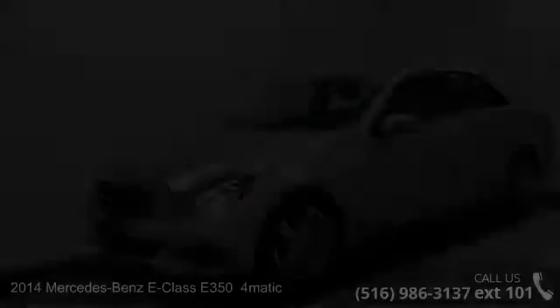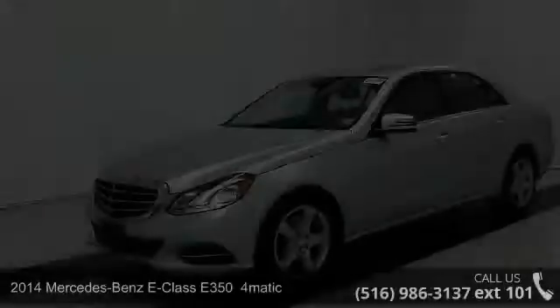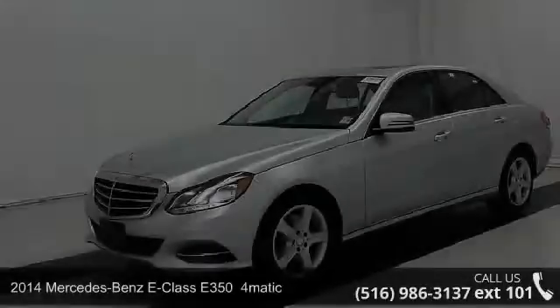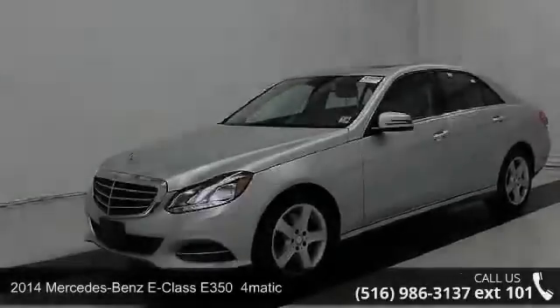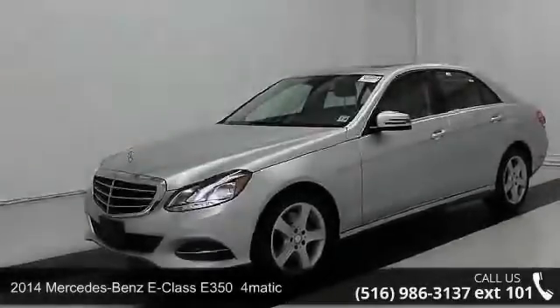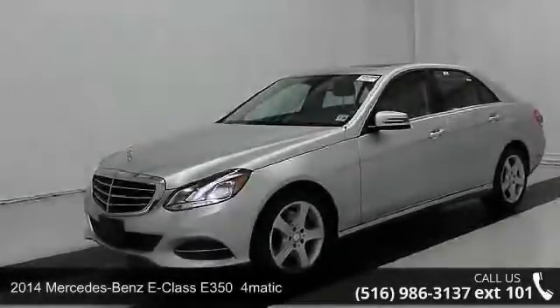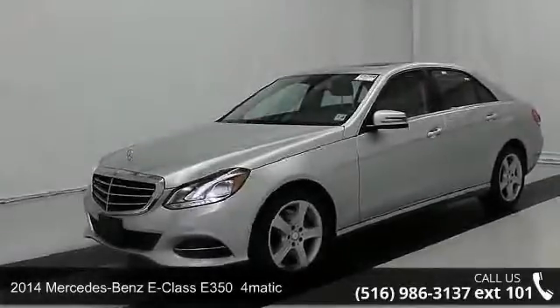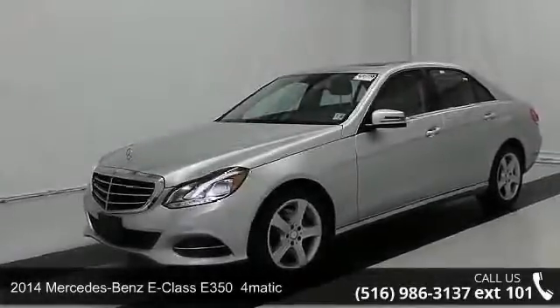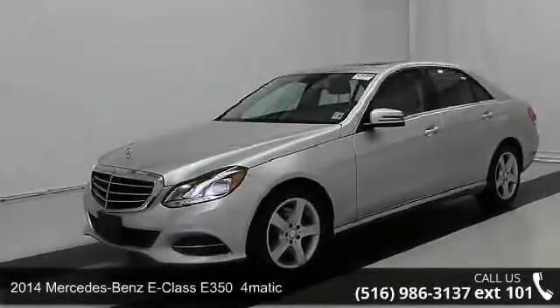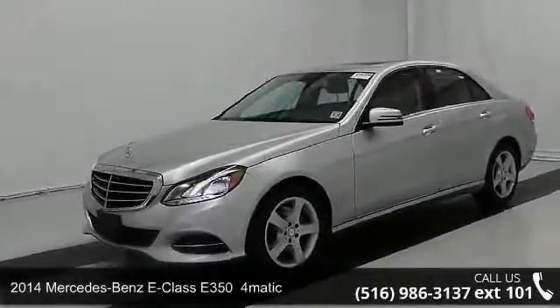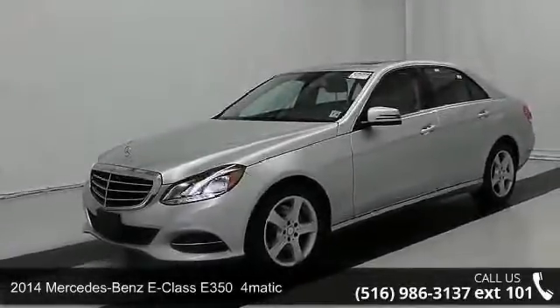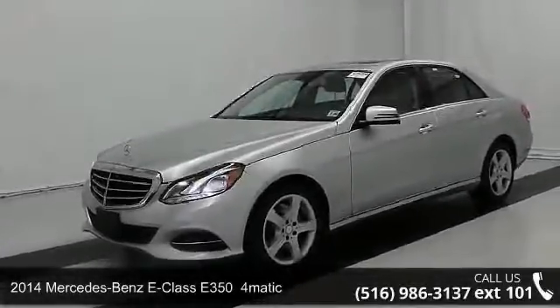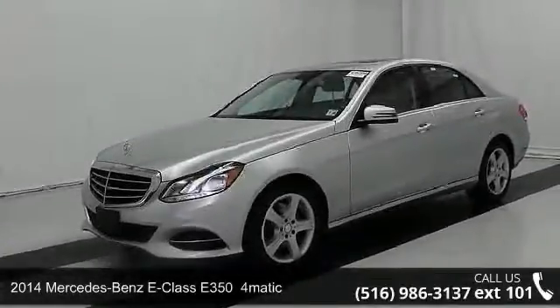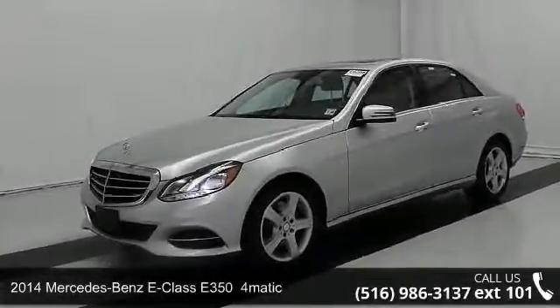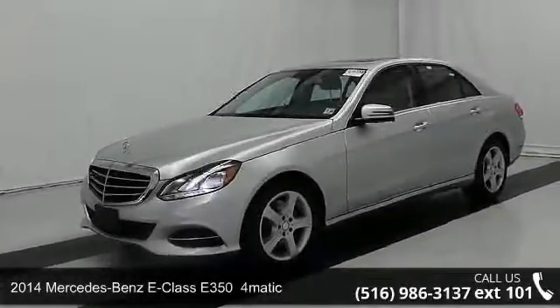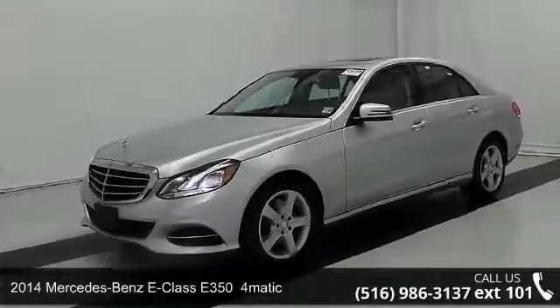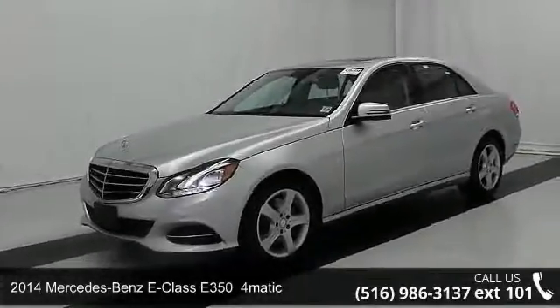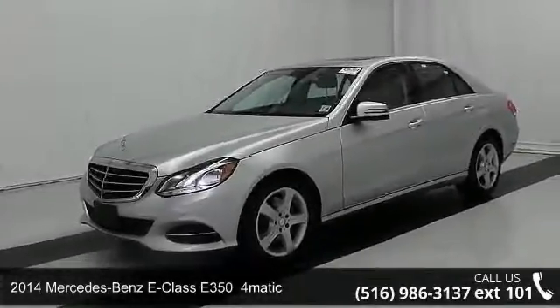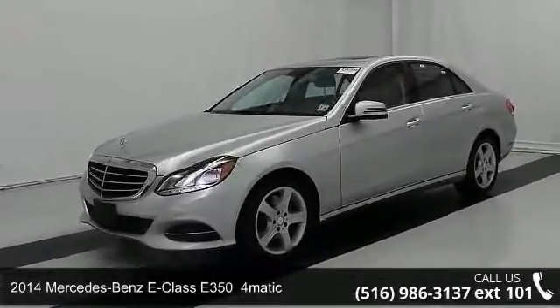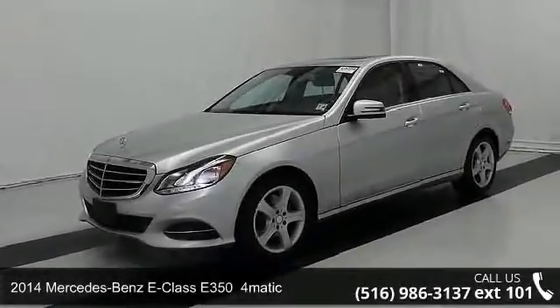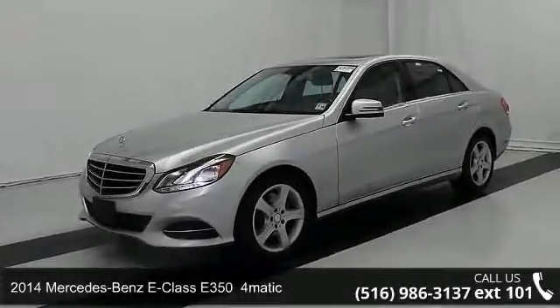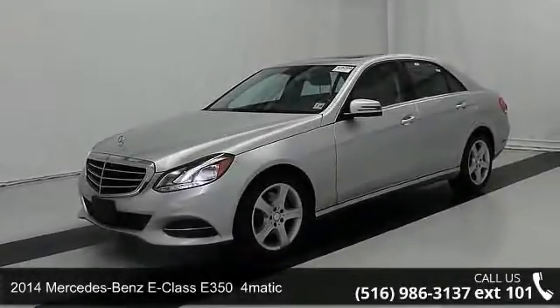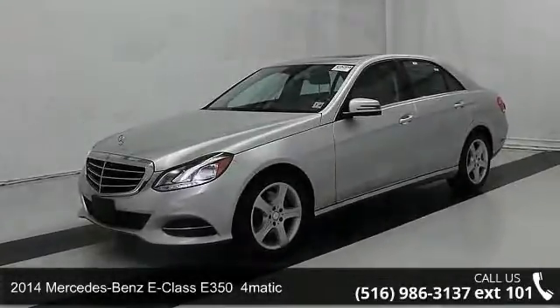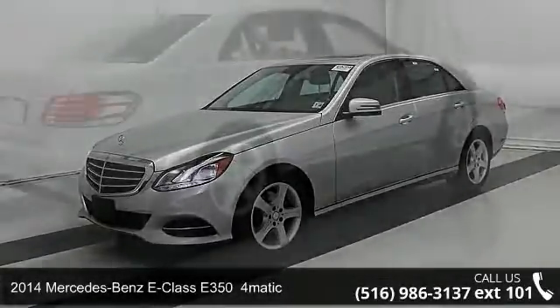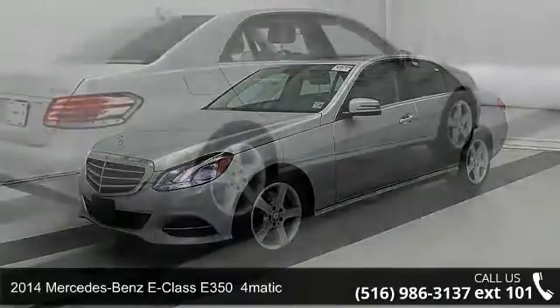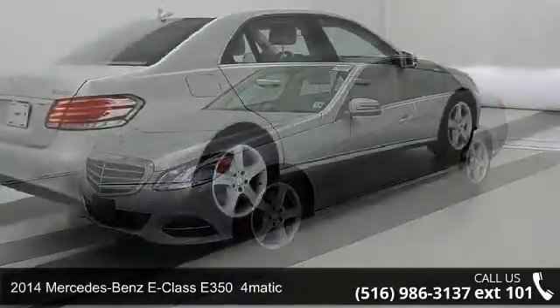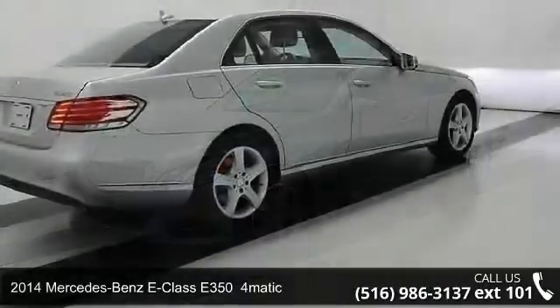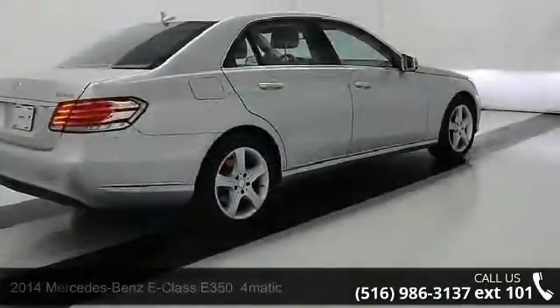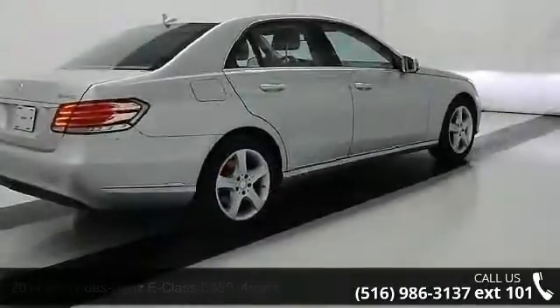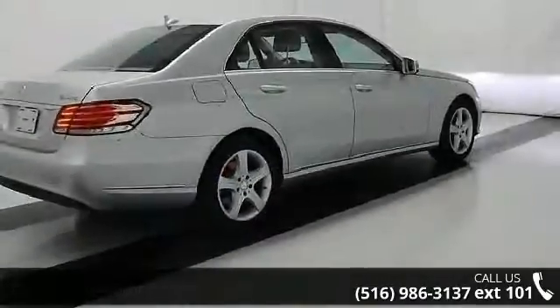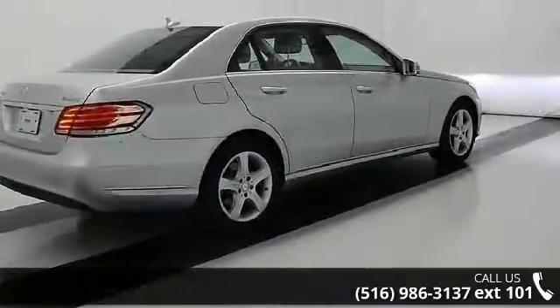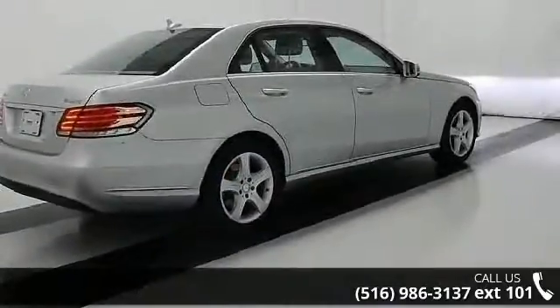Check out this 2014 Mercedes-Benz E-Class. If you are looking for a first-class ride, you have found it.